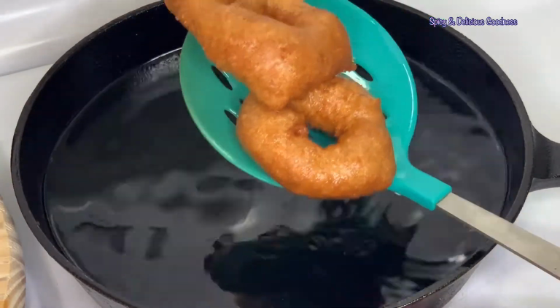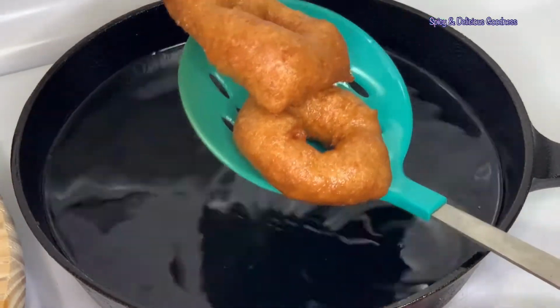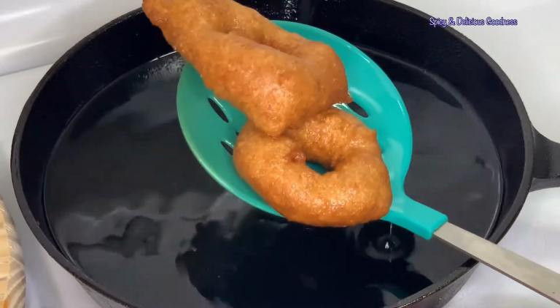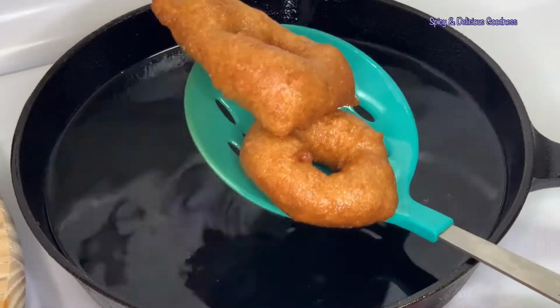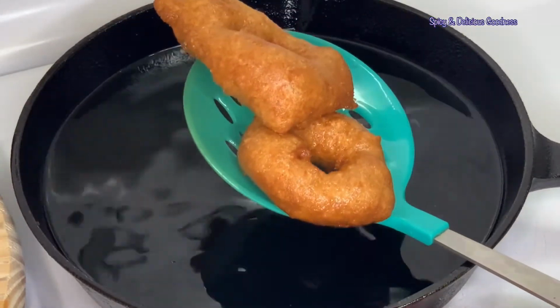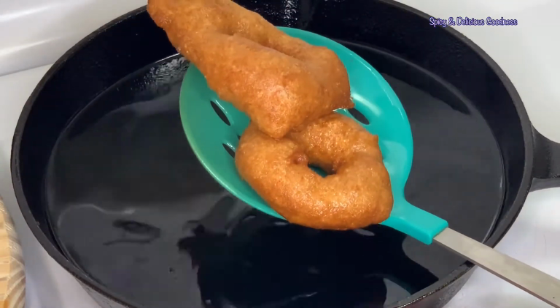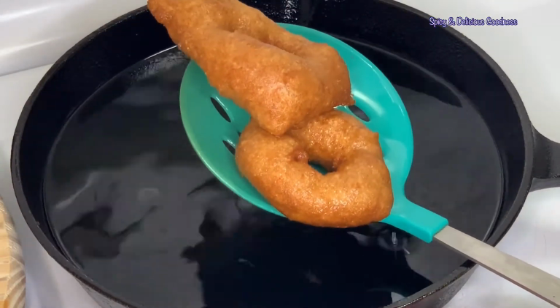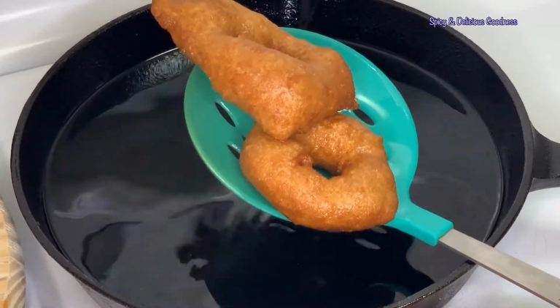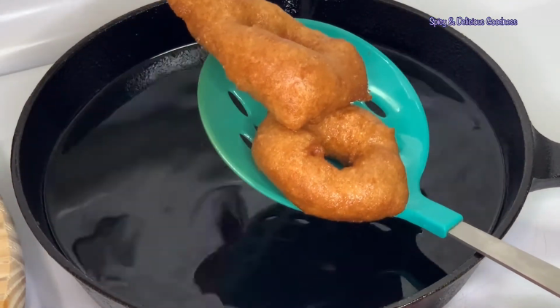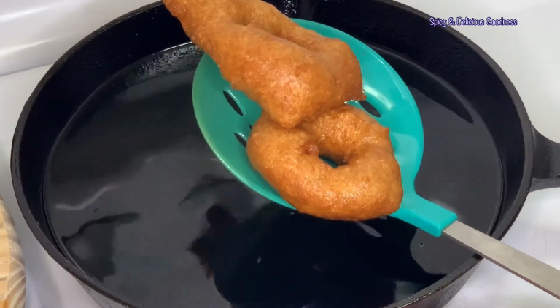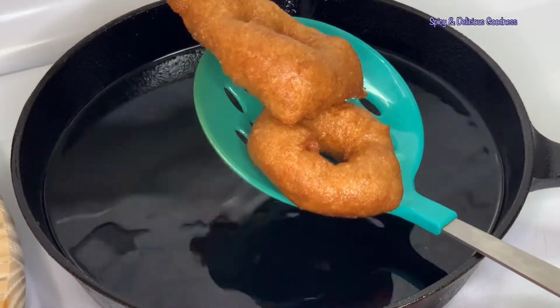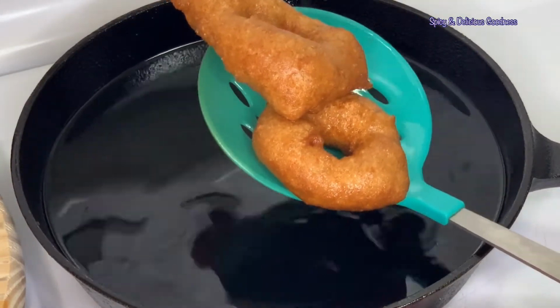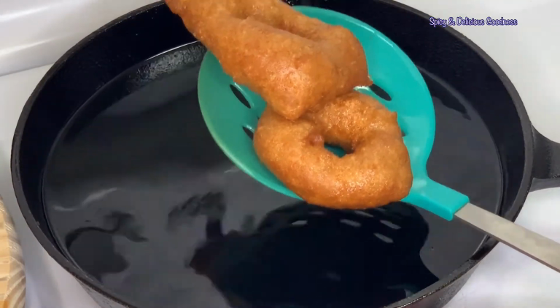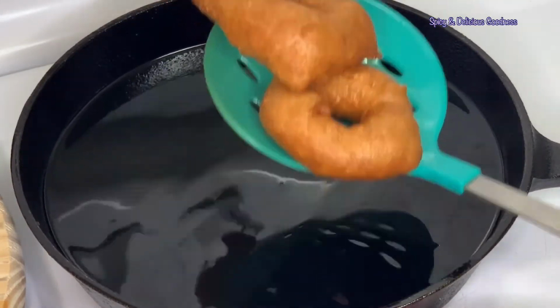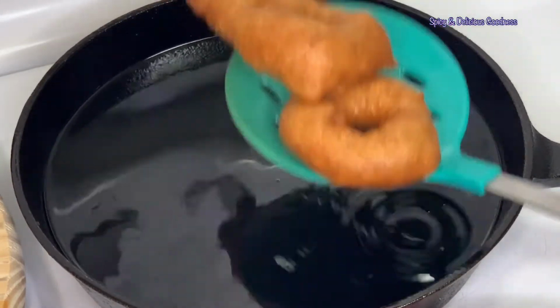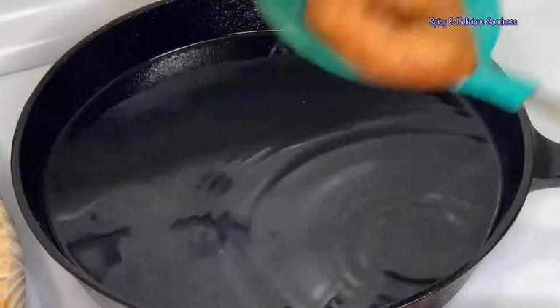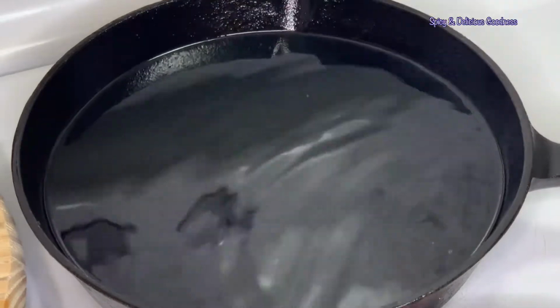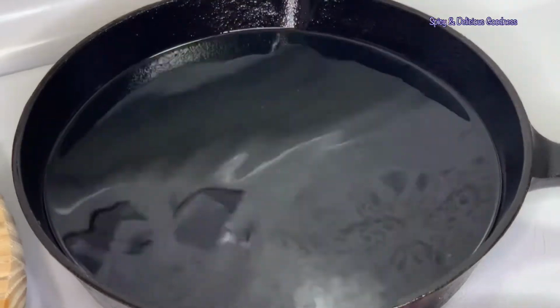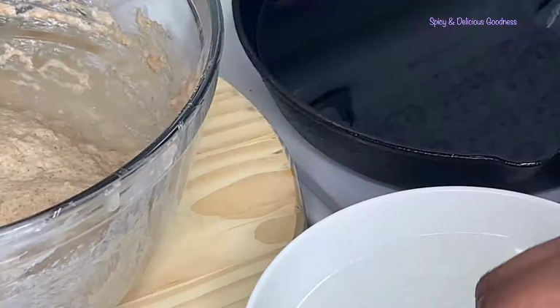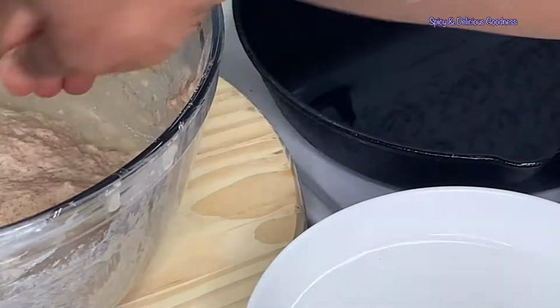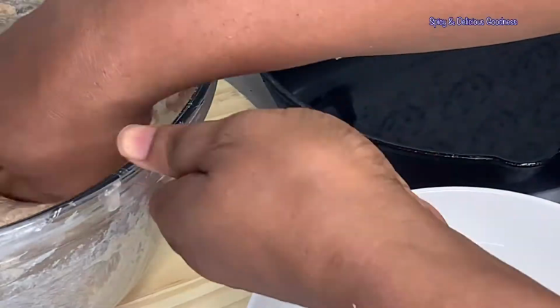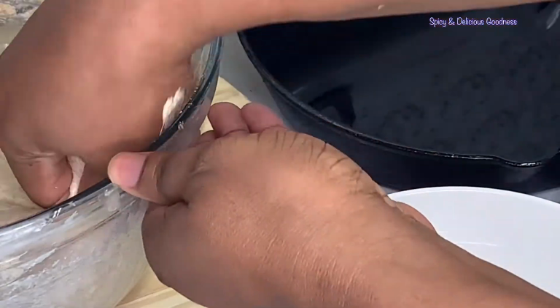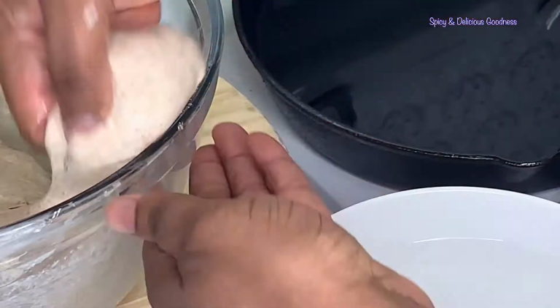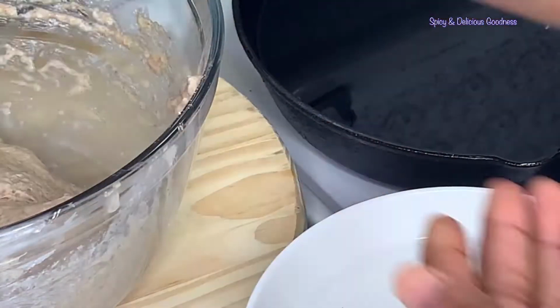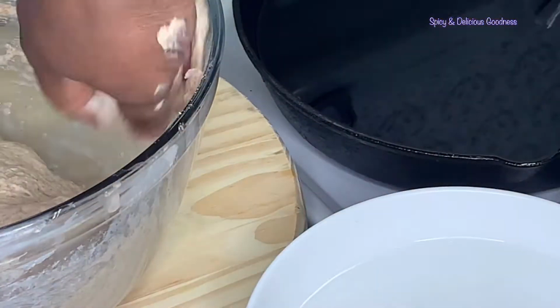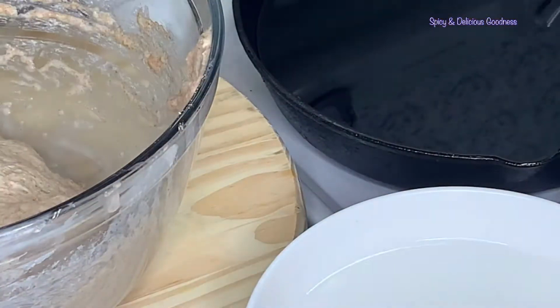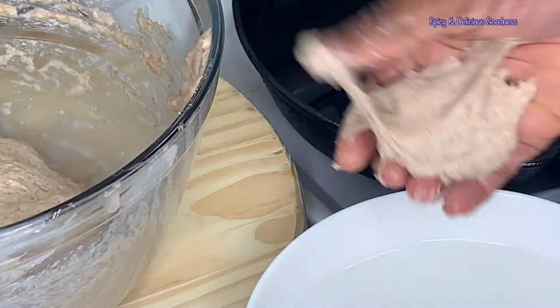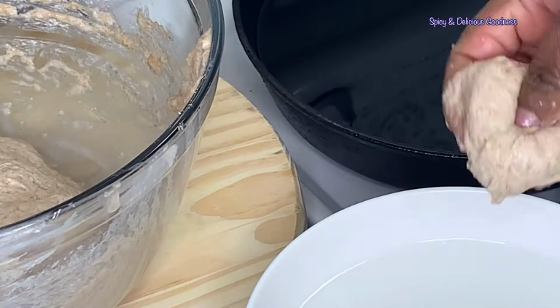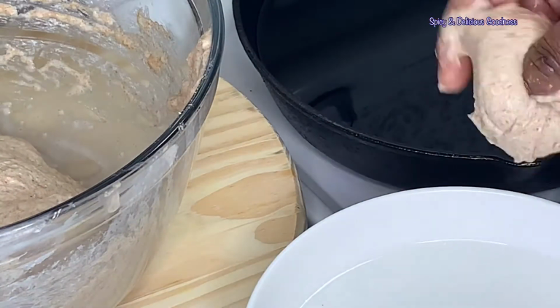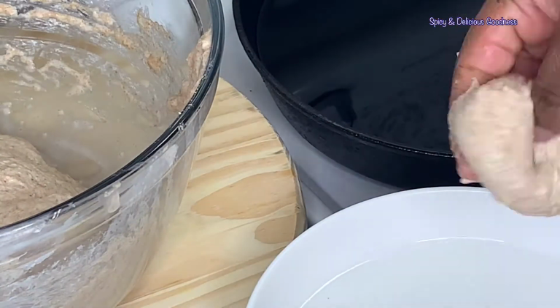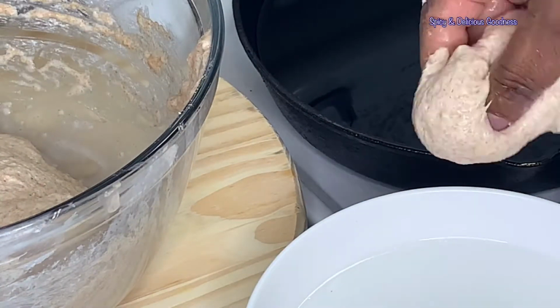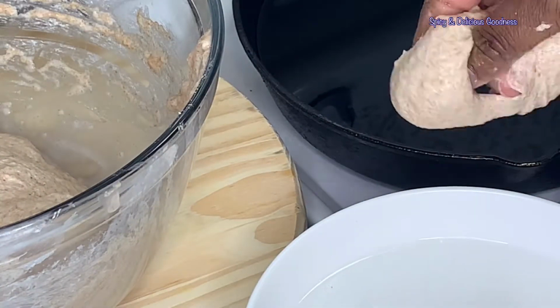When I'm done frying the first batch, I'm just going to repeat the same process until I'm done.